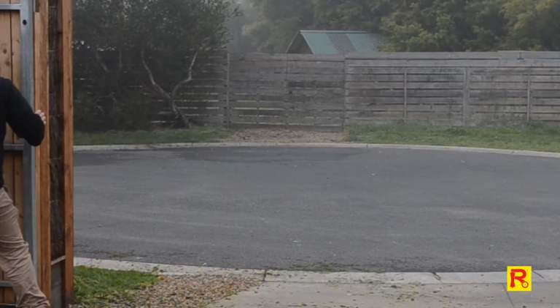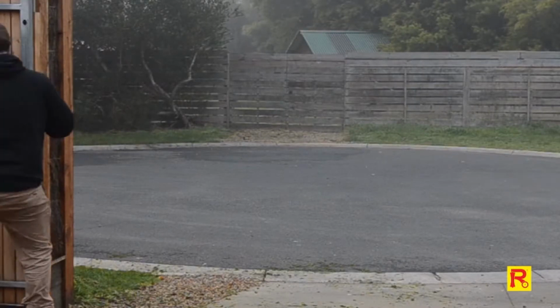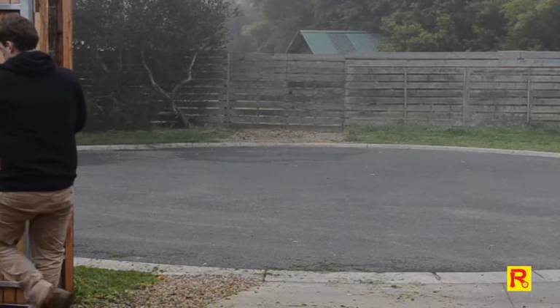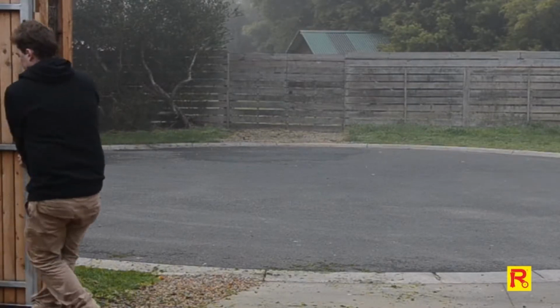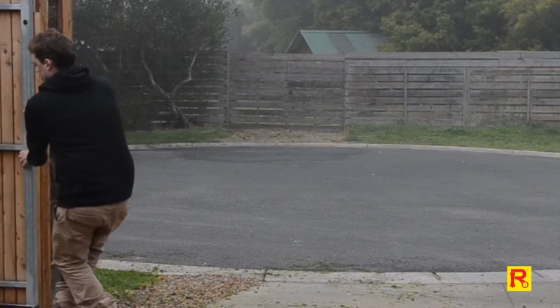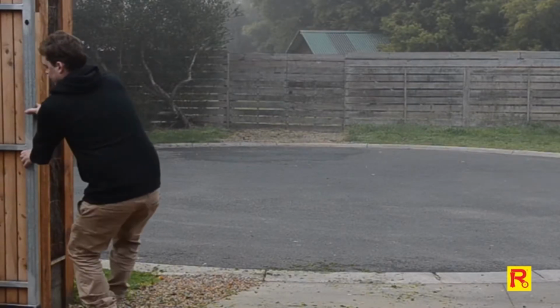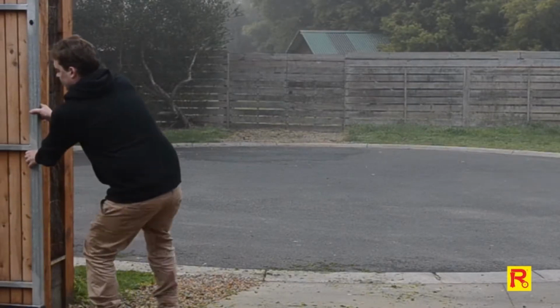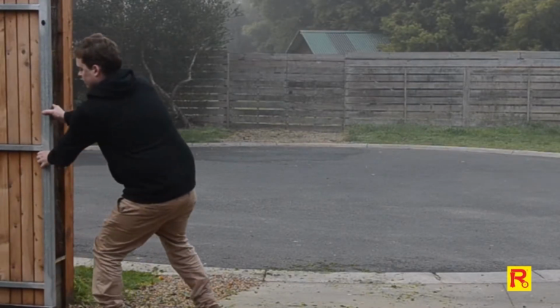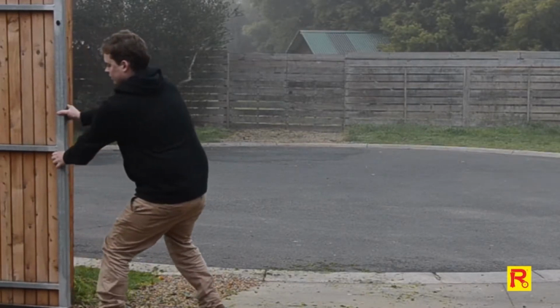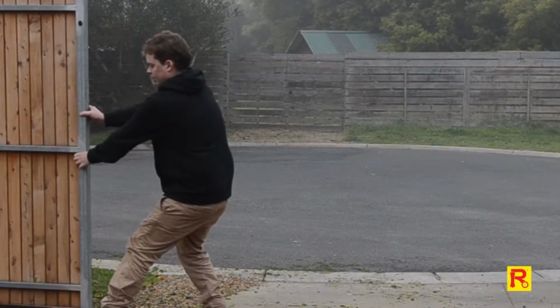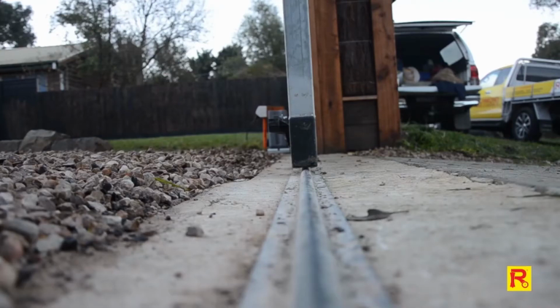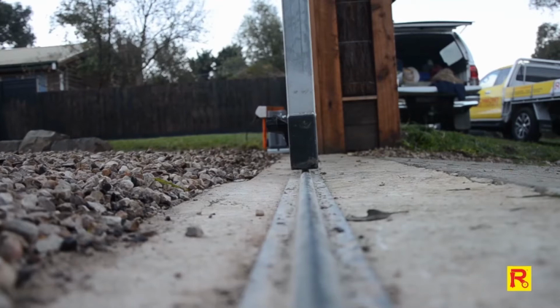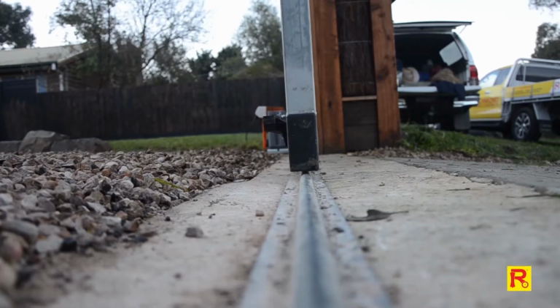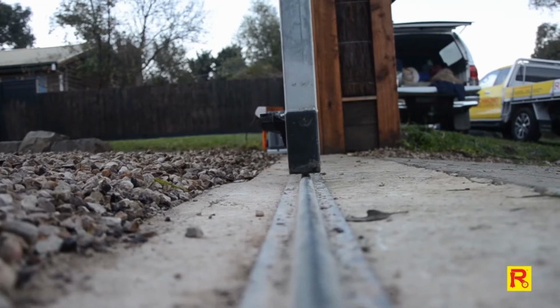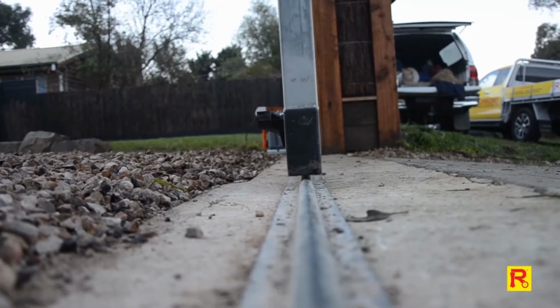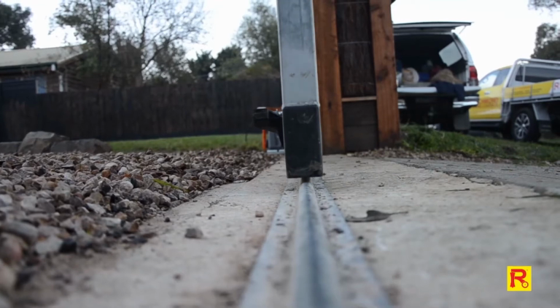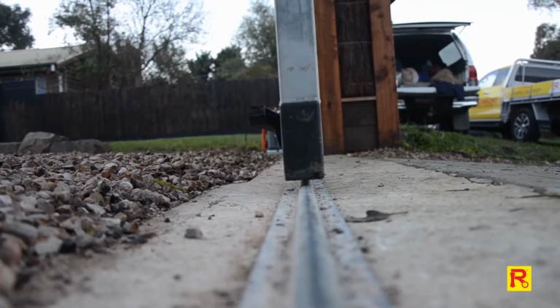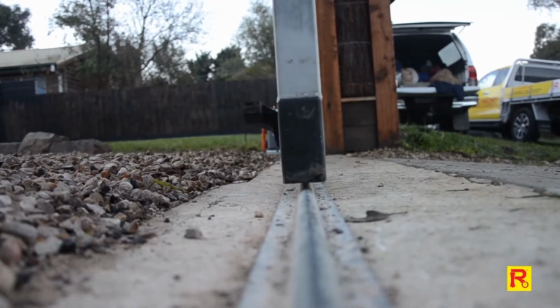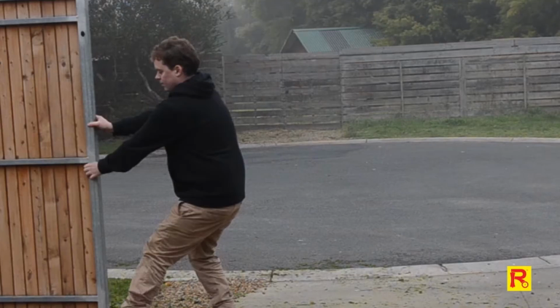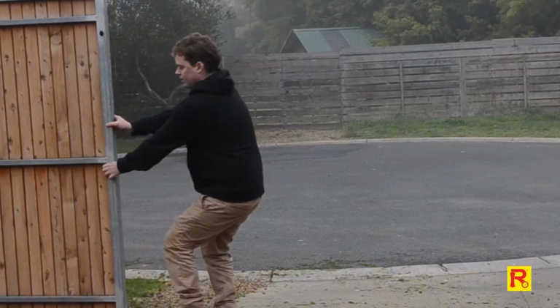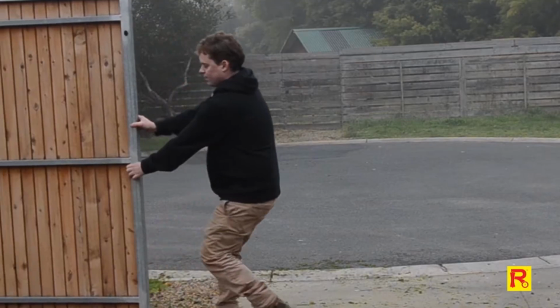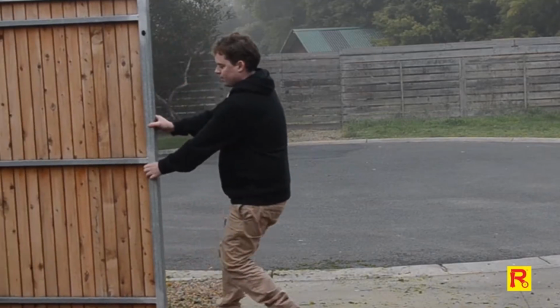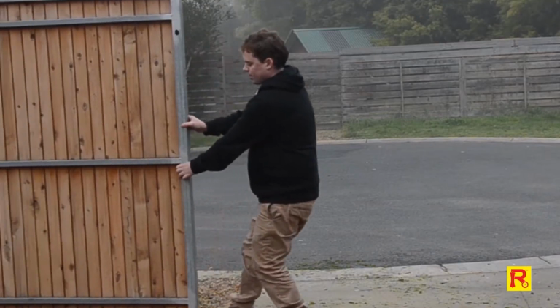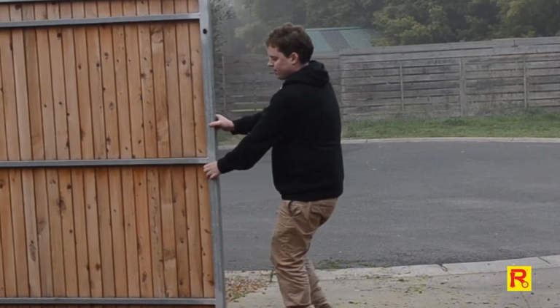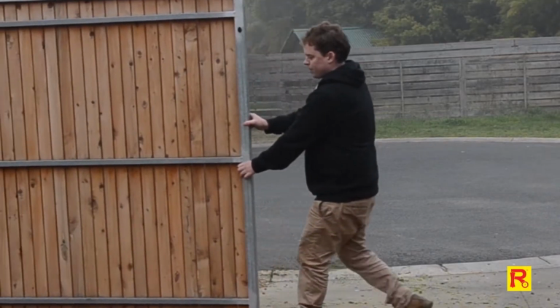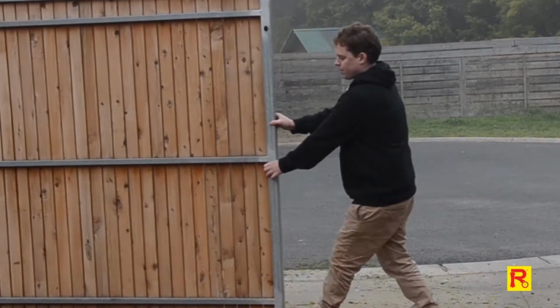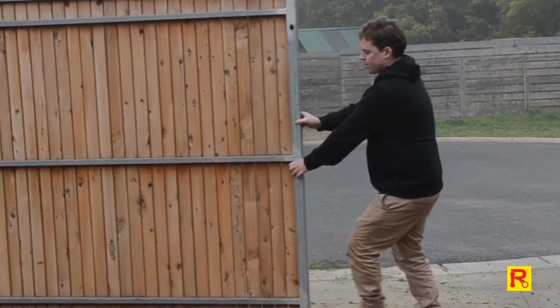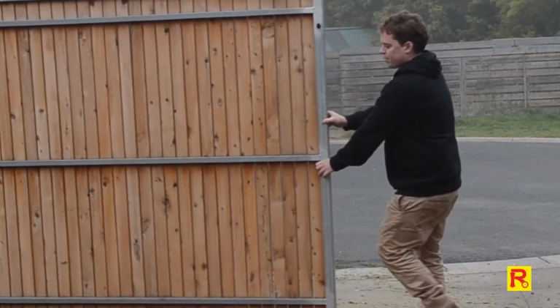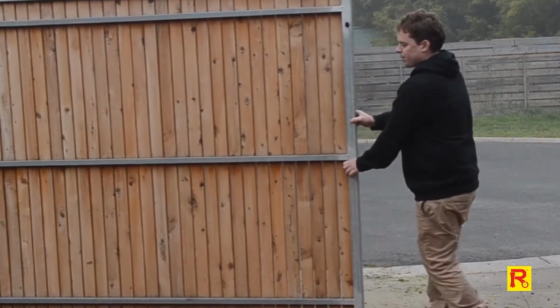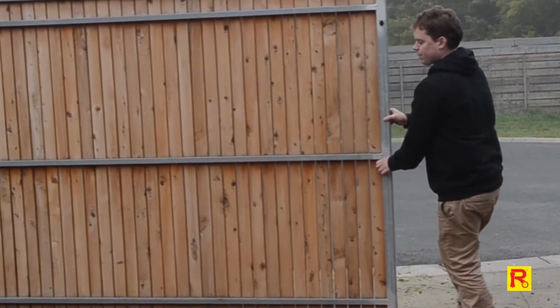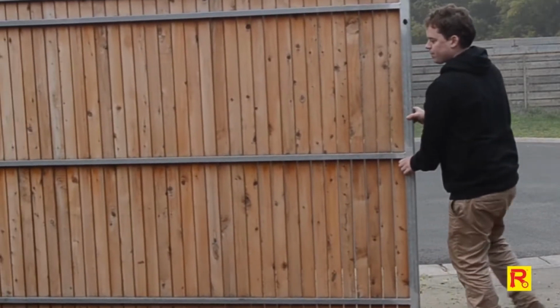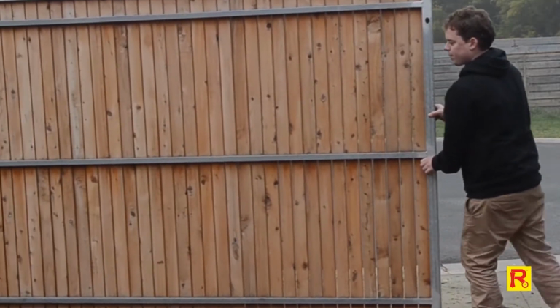Ensure that your gate is correctly installed and the gate can glide back and forth smoothly when moved by hand.